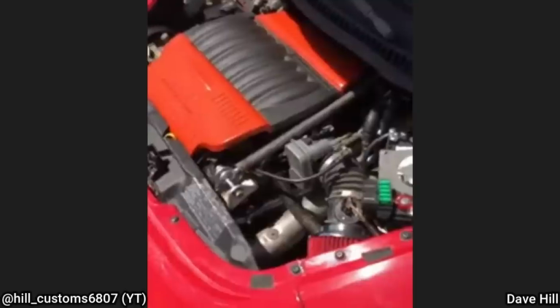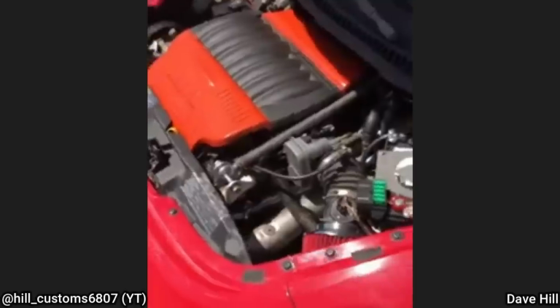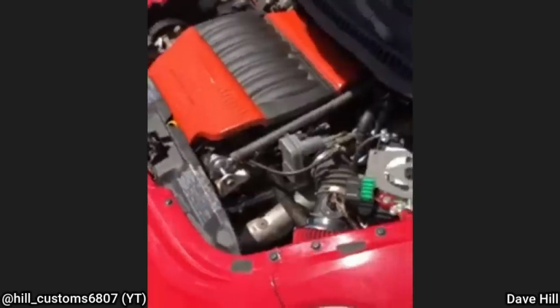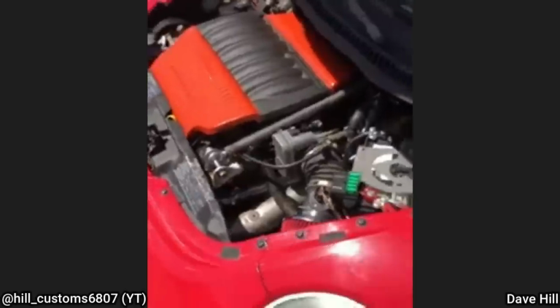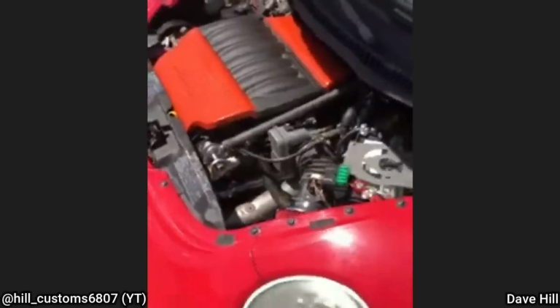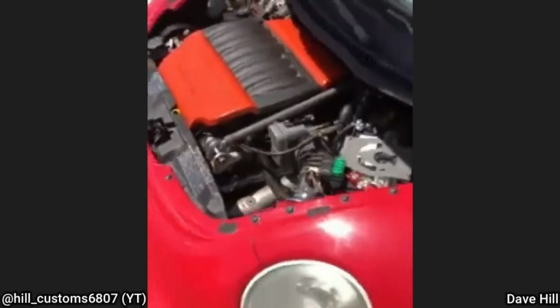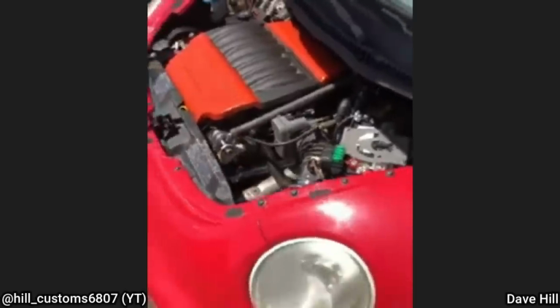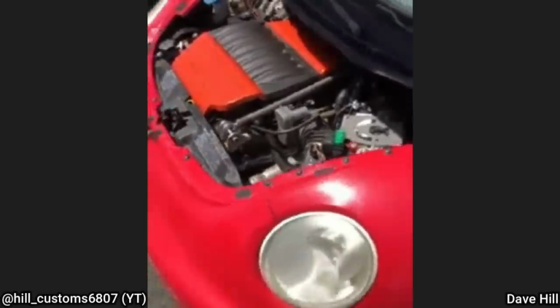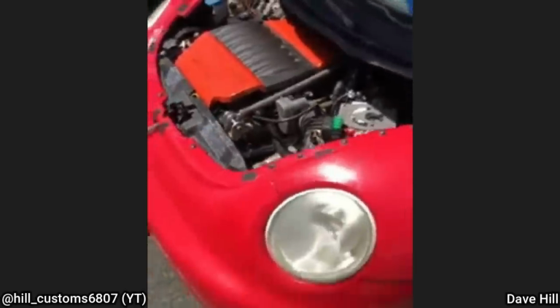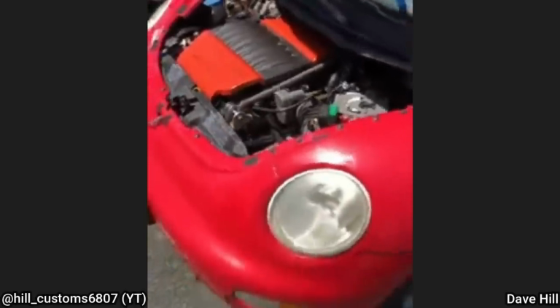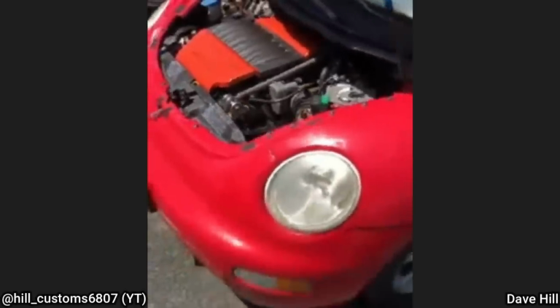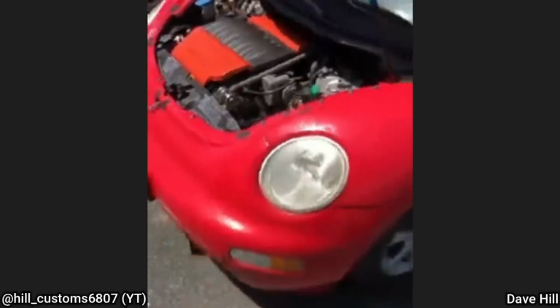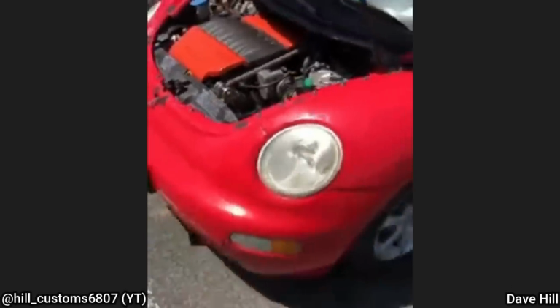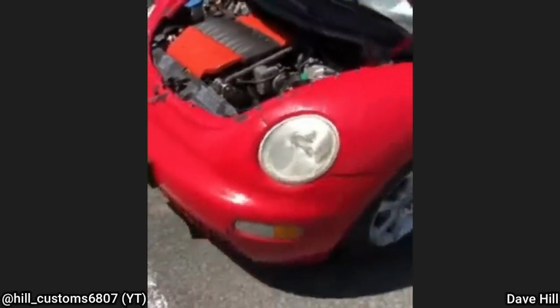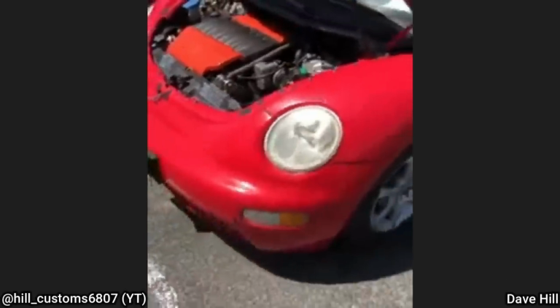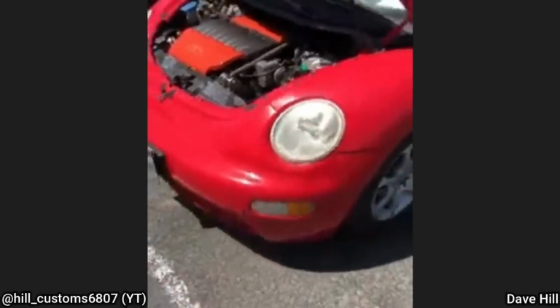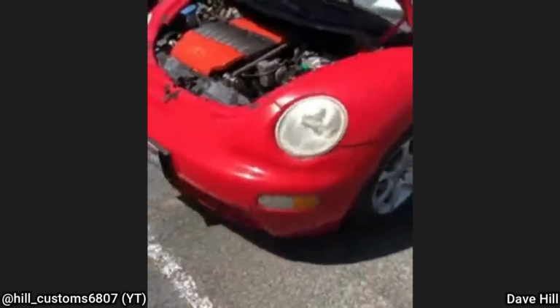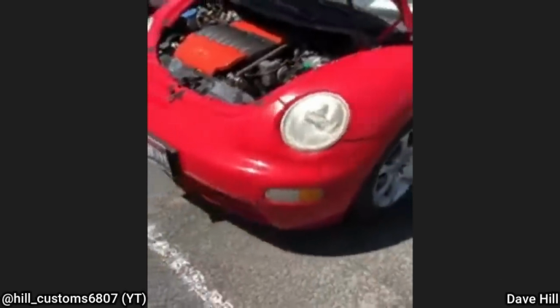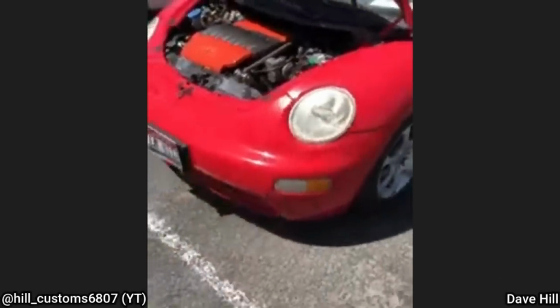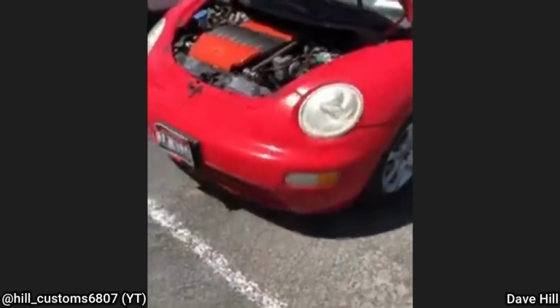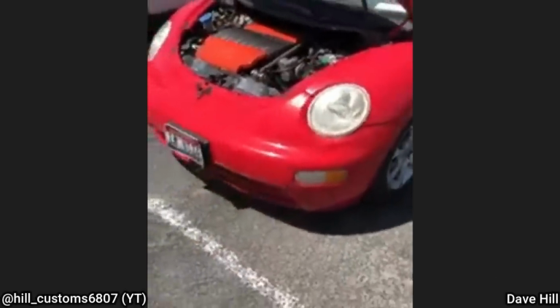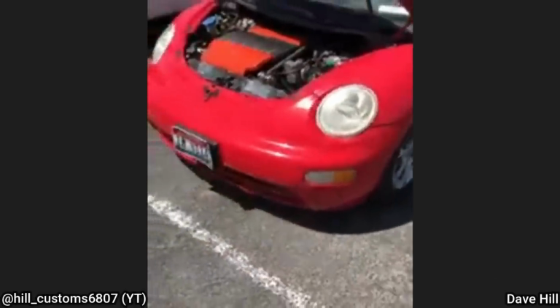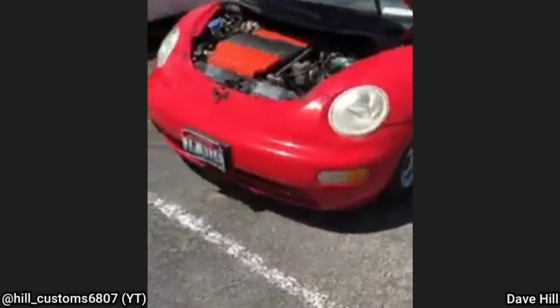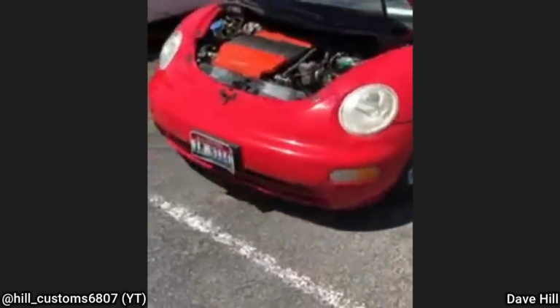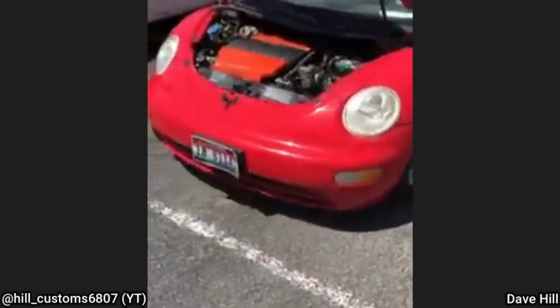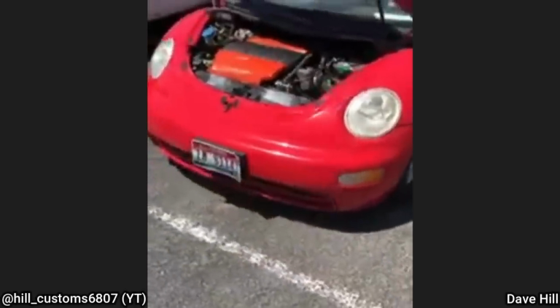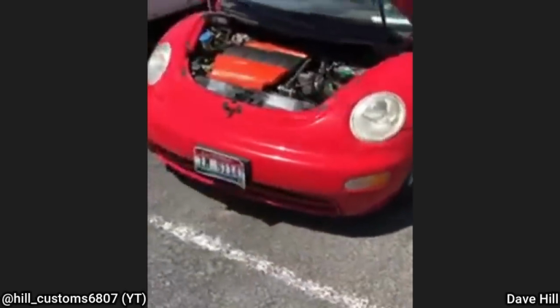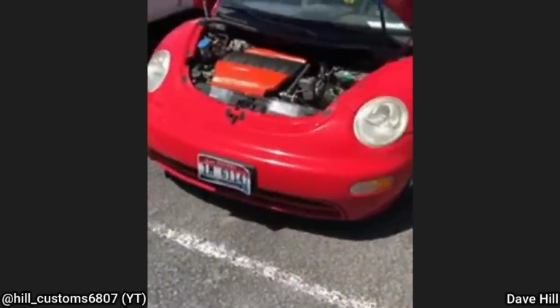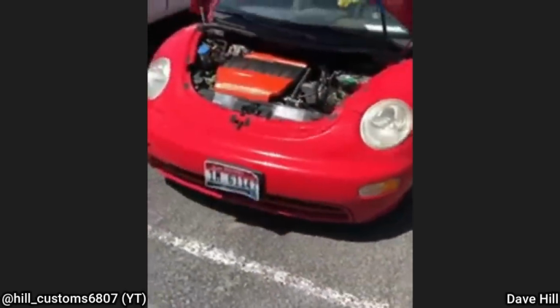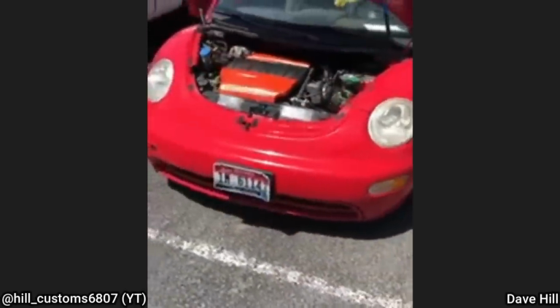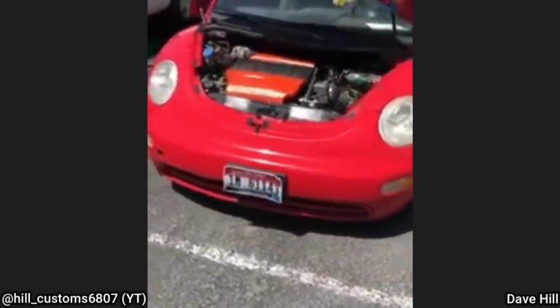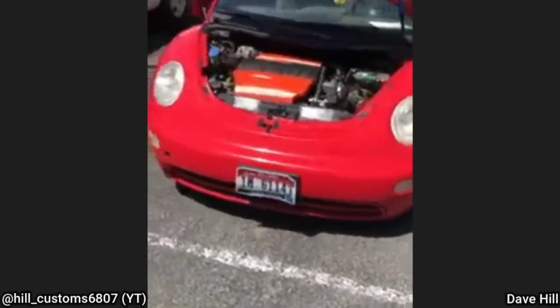This clip was shared with us by a viewer — his 1999 Volkswagen Beetle has an LS4 and it's front-wheel drive.